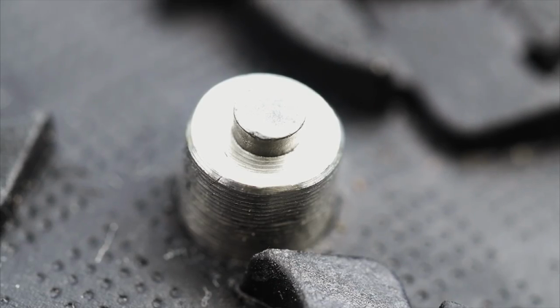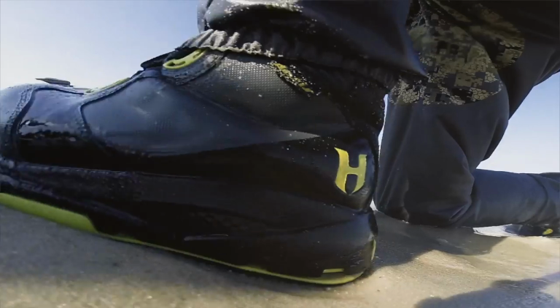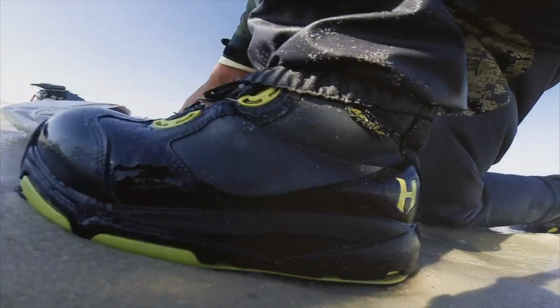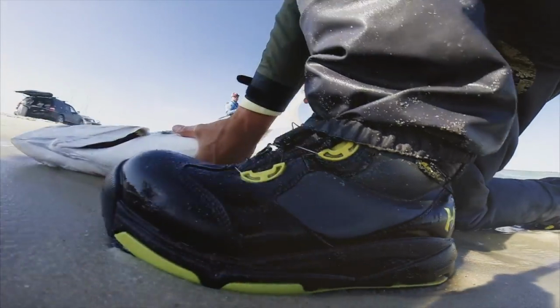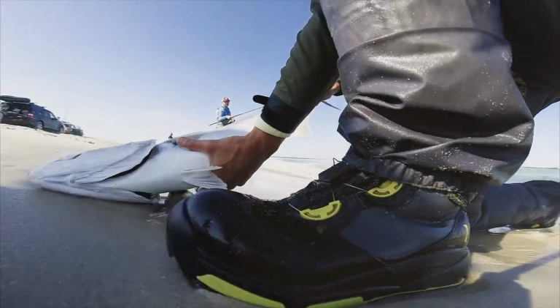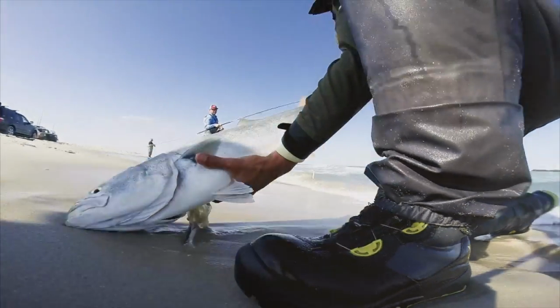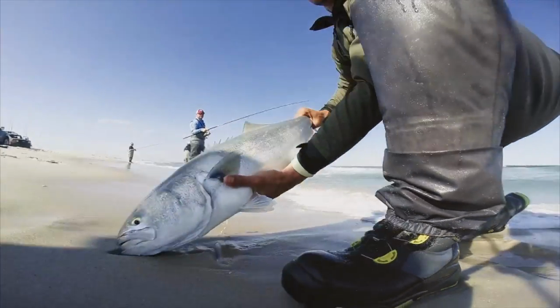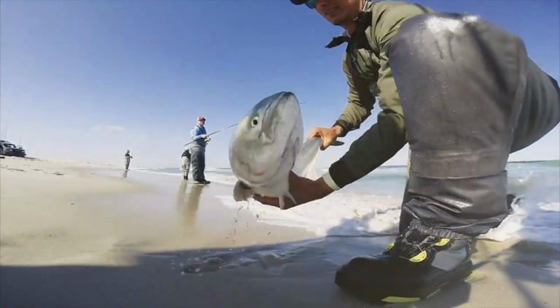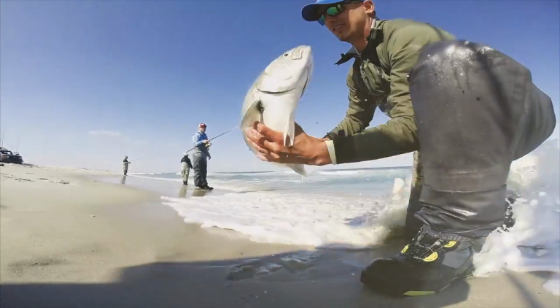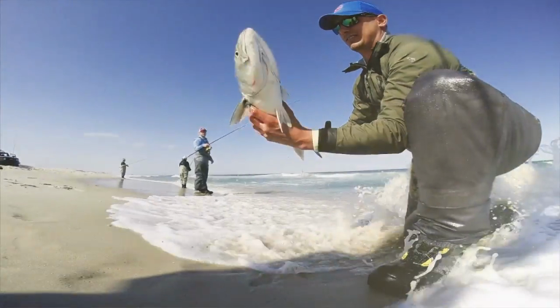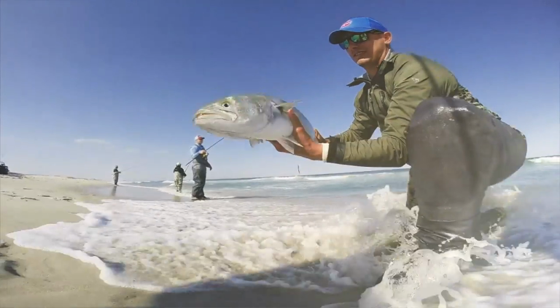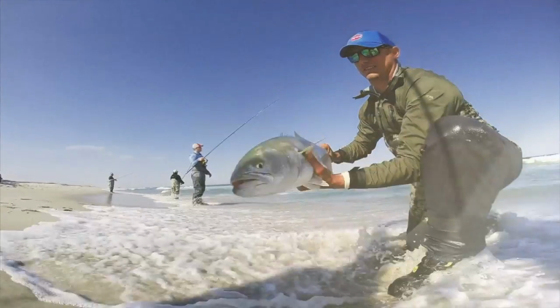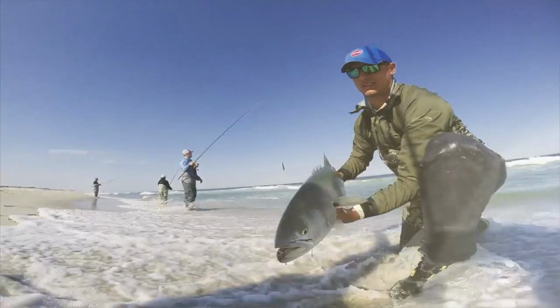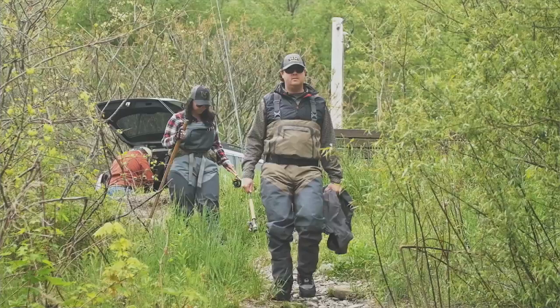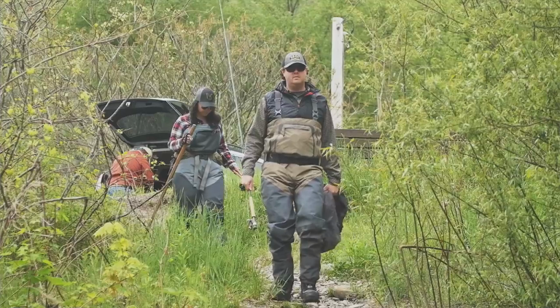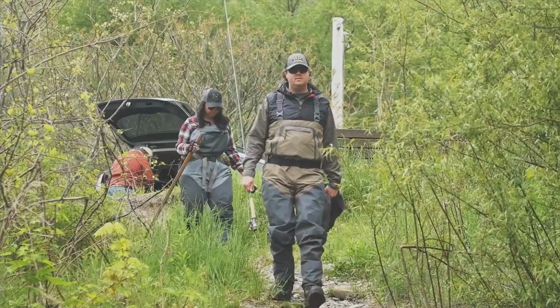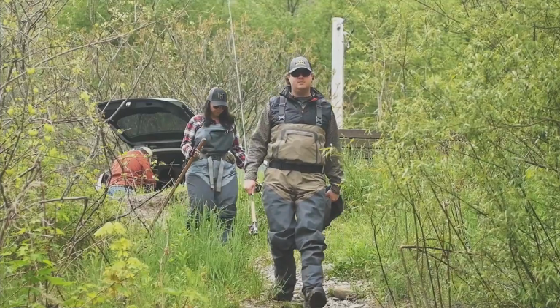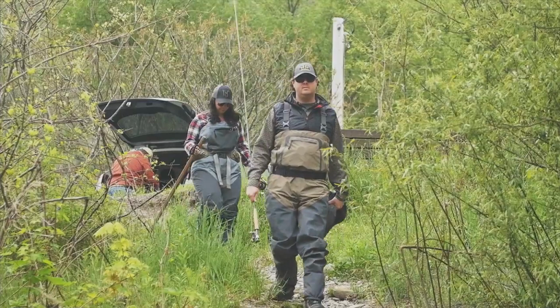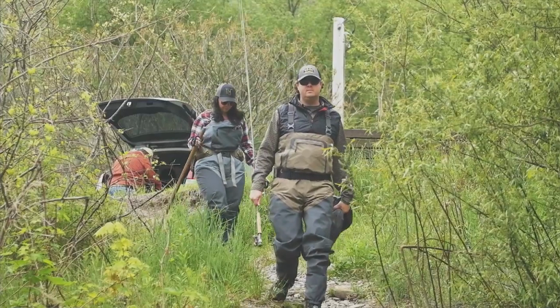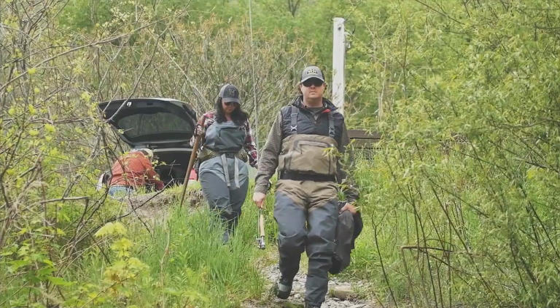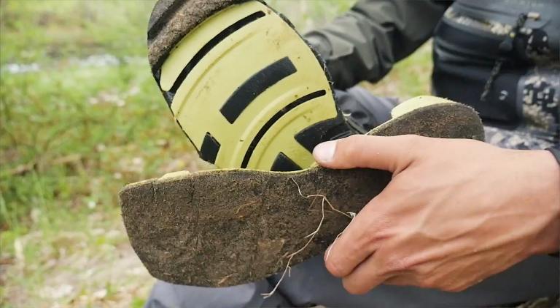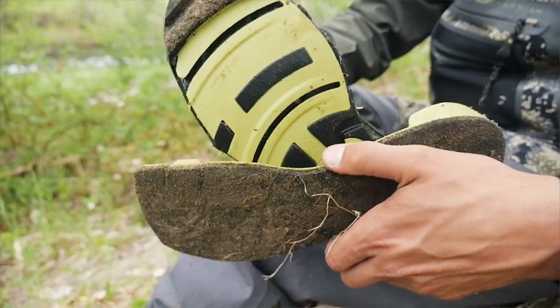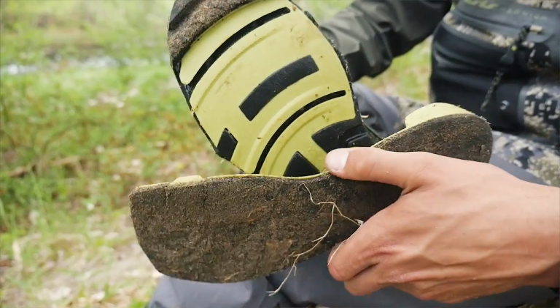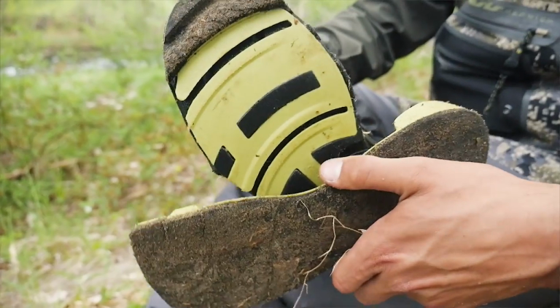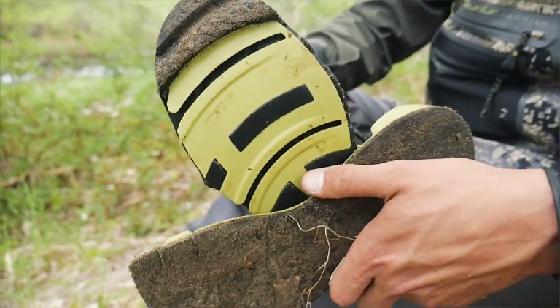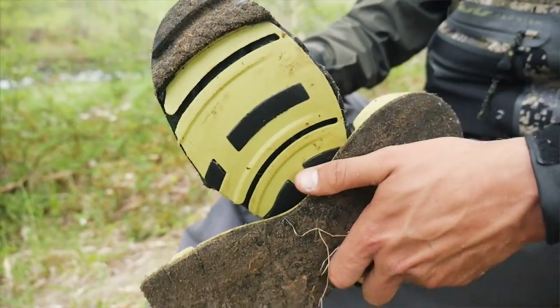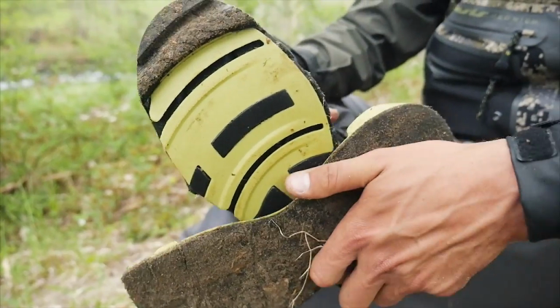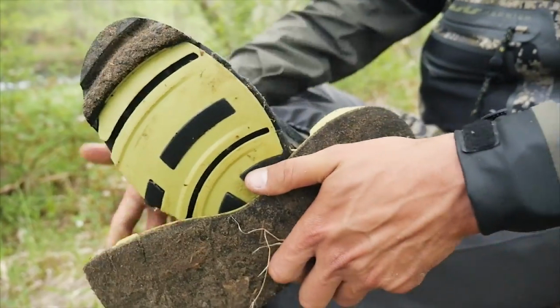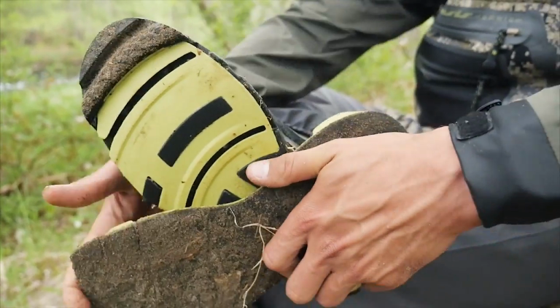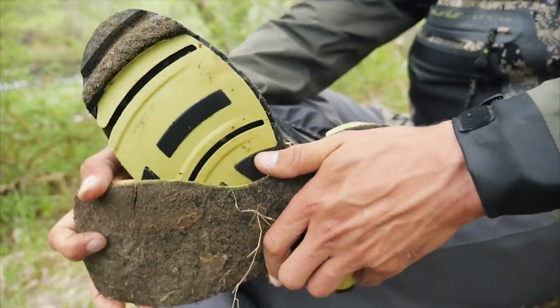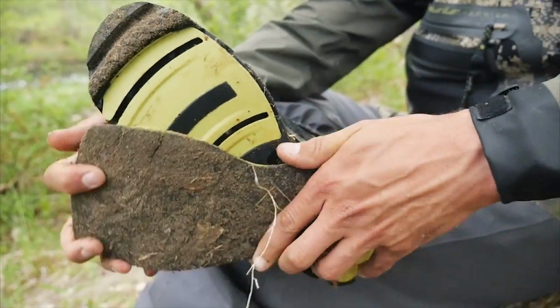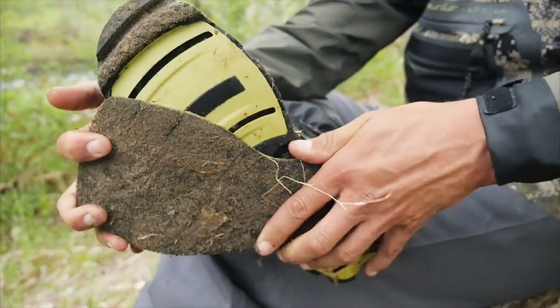So next time you're in your local pro shop, check out the H-Lock interchangeable sole system from Hodgman.